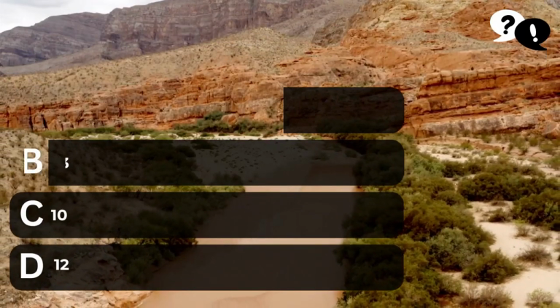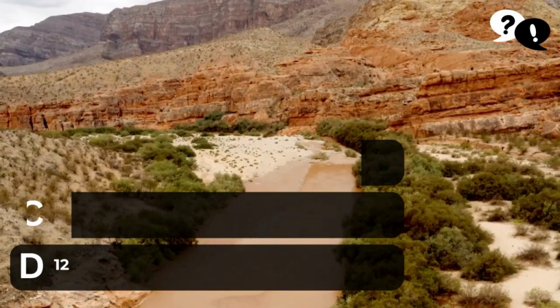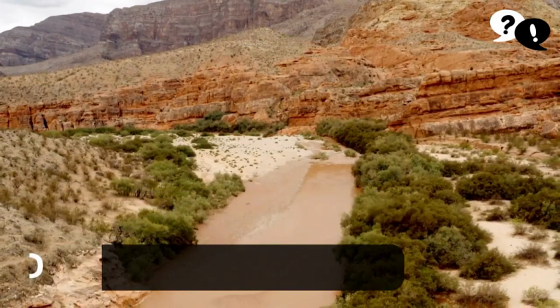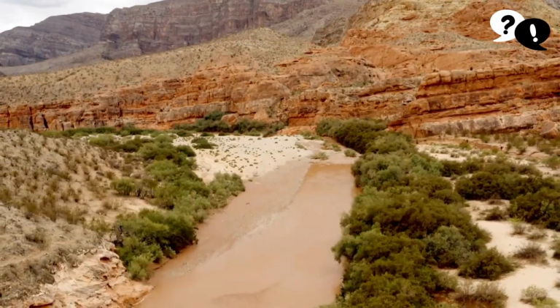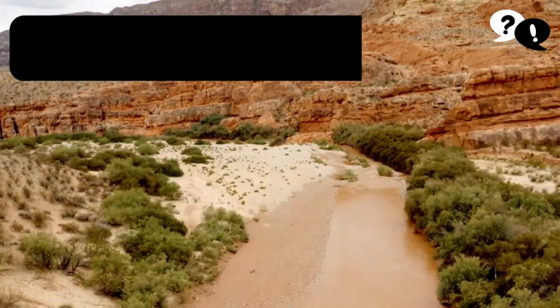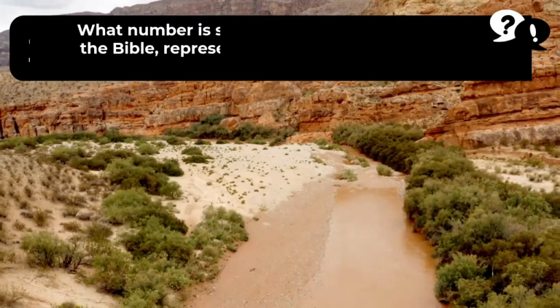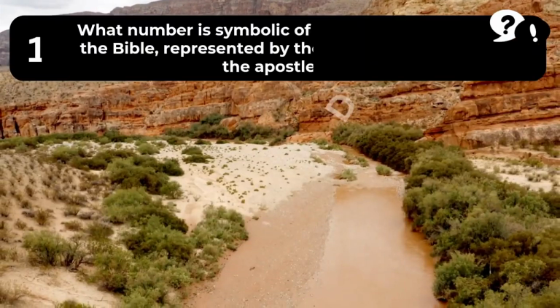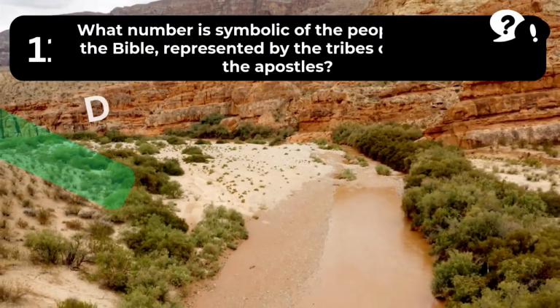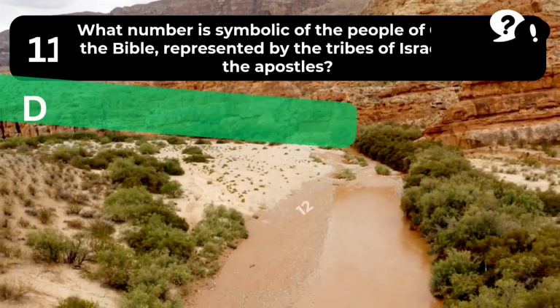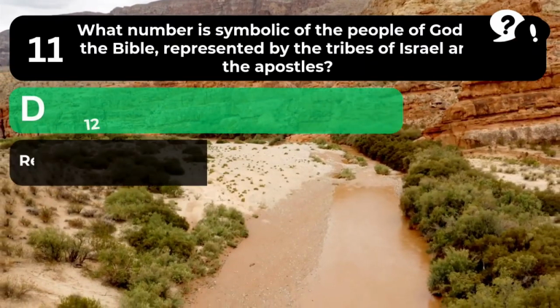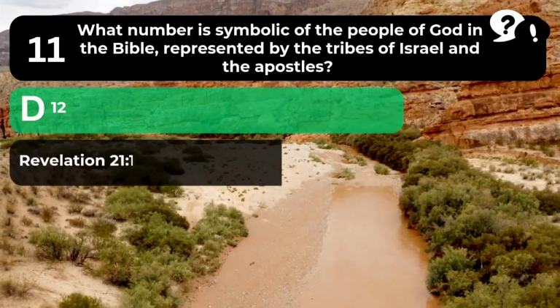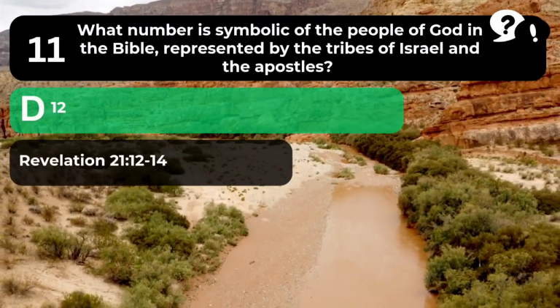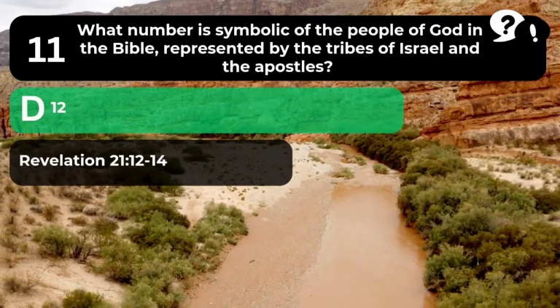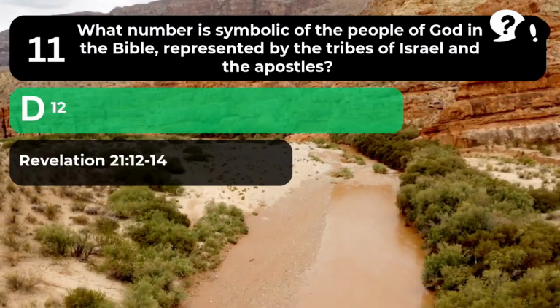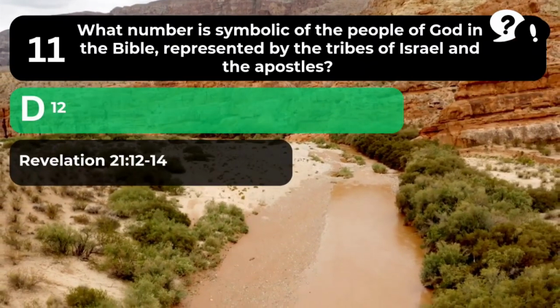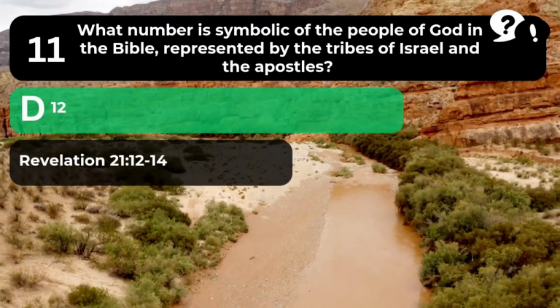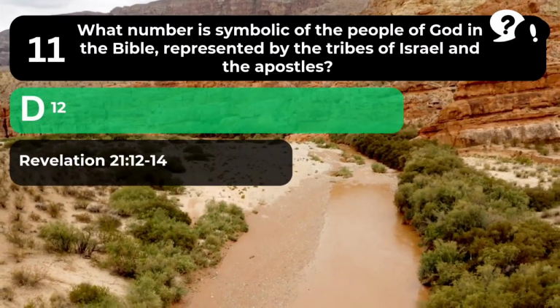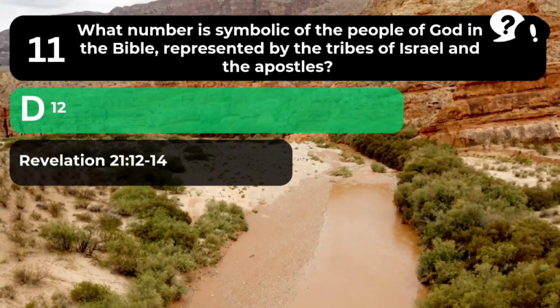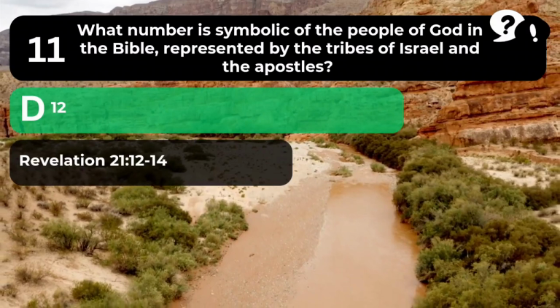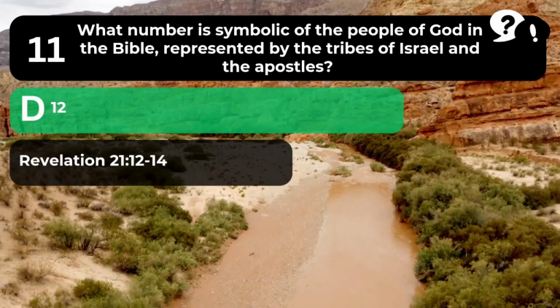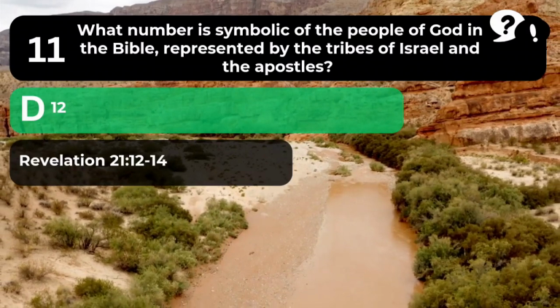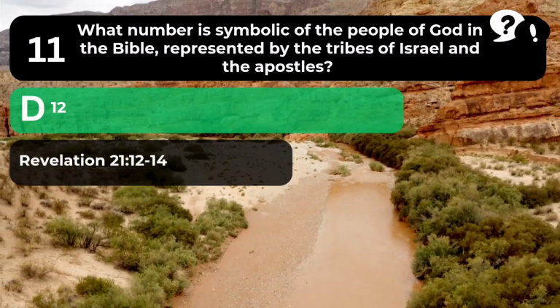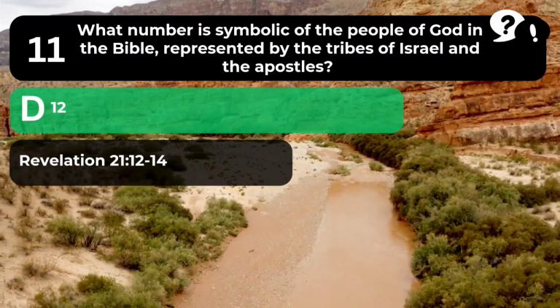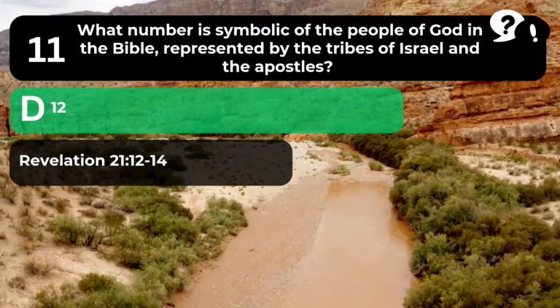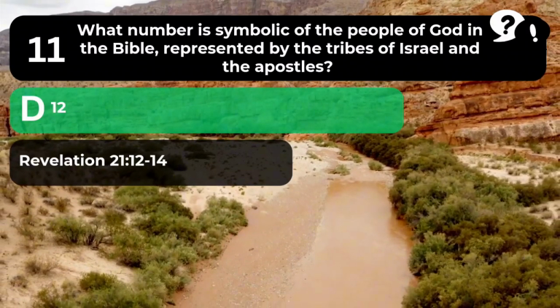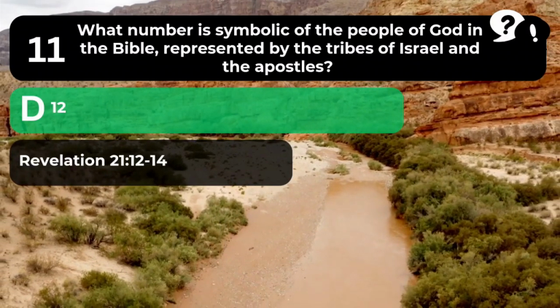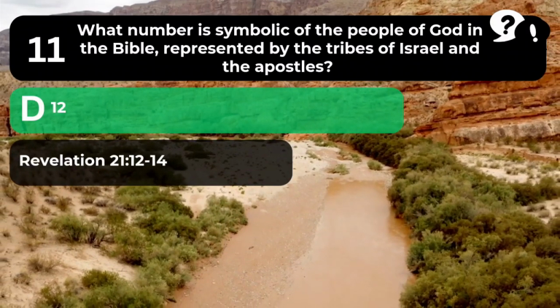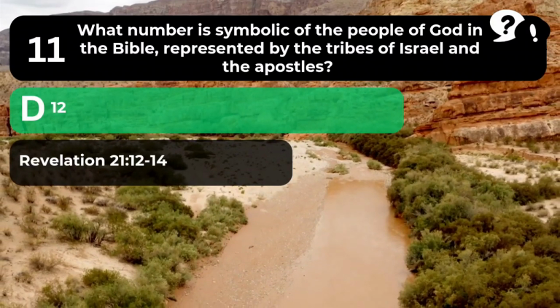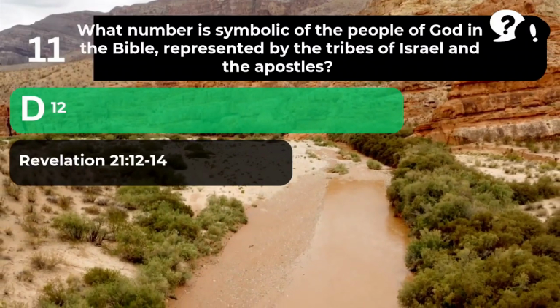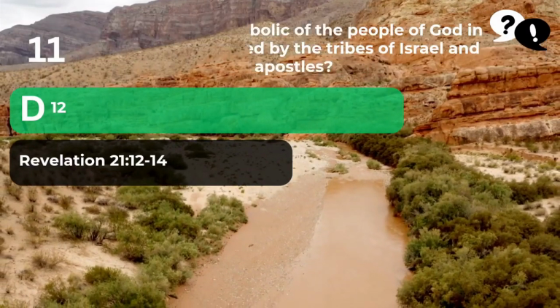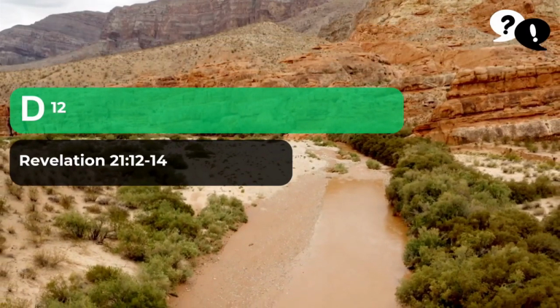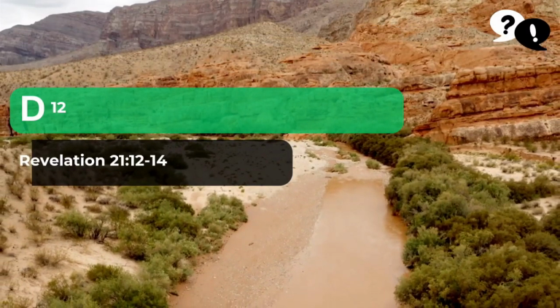The answer is D. 12. Revelation 21:12-14.